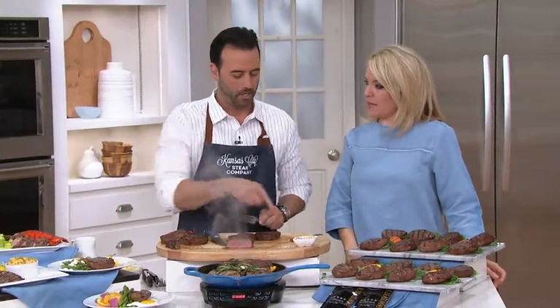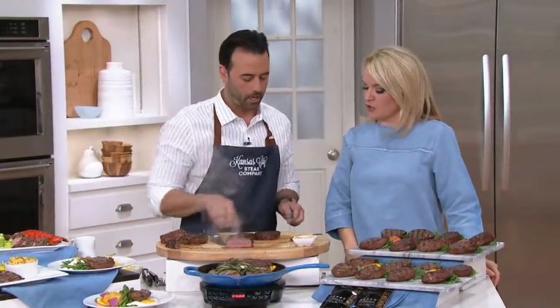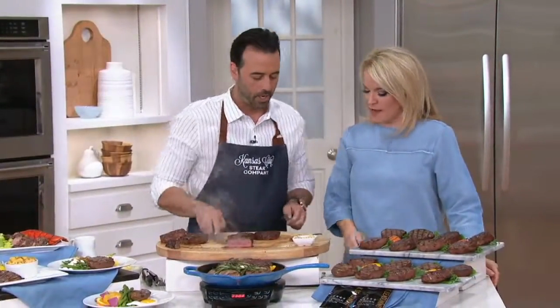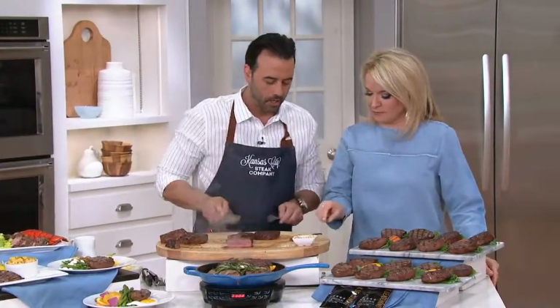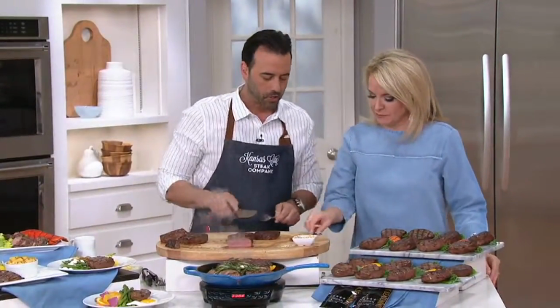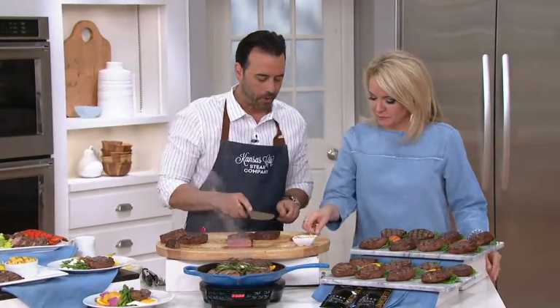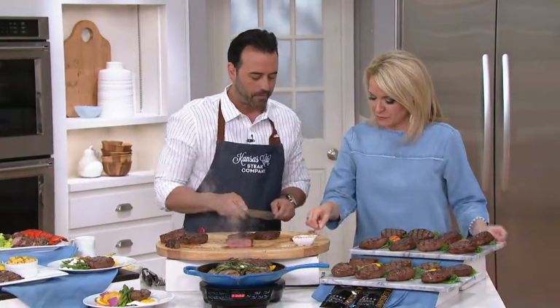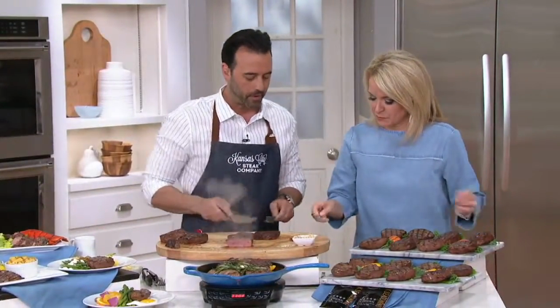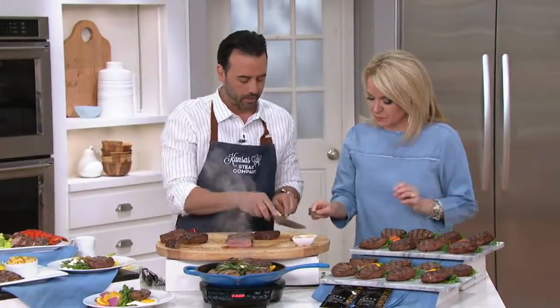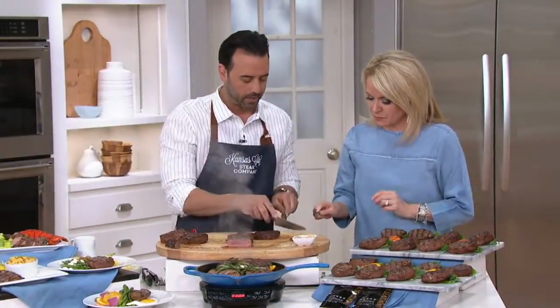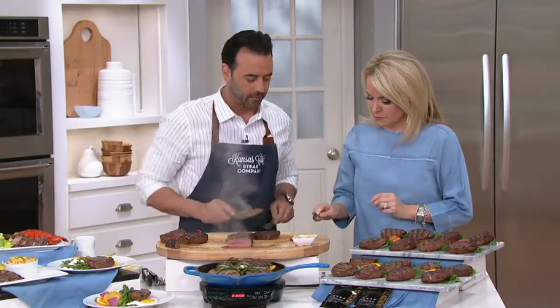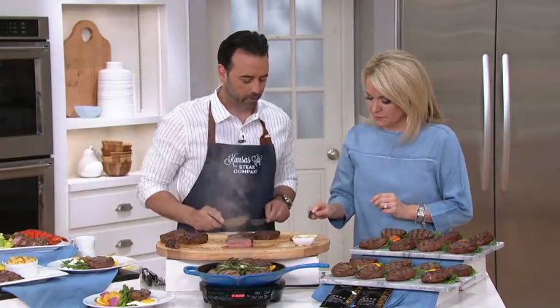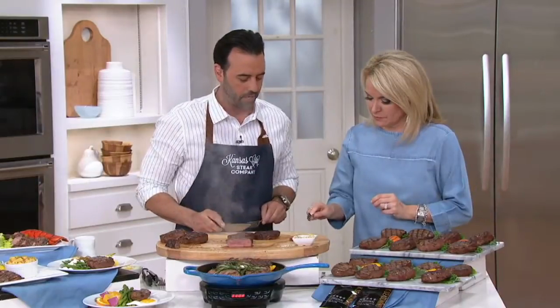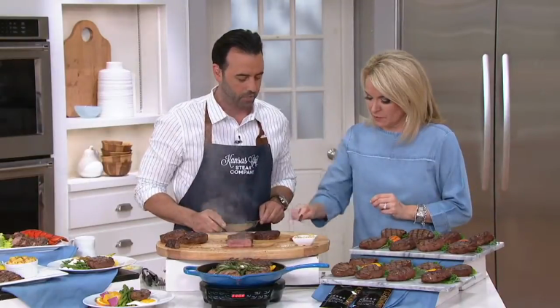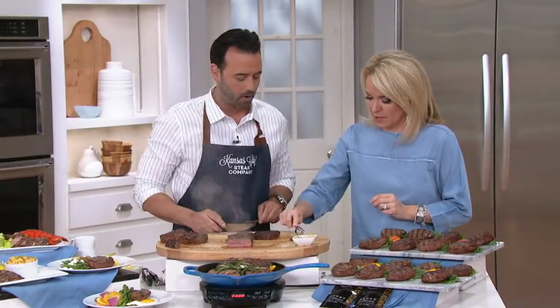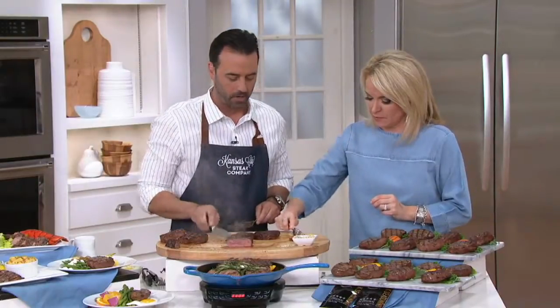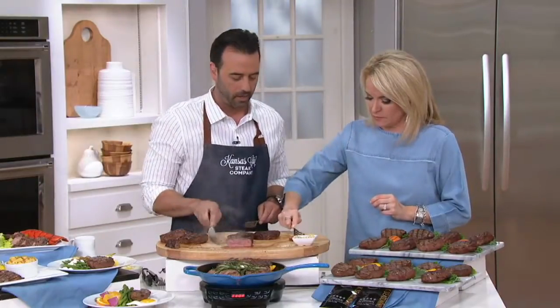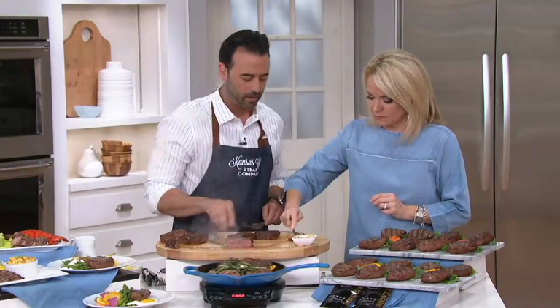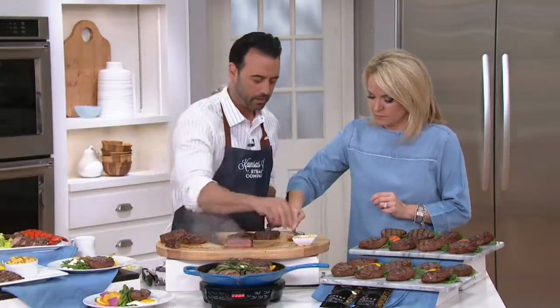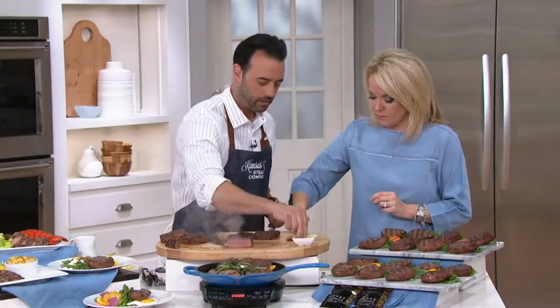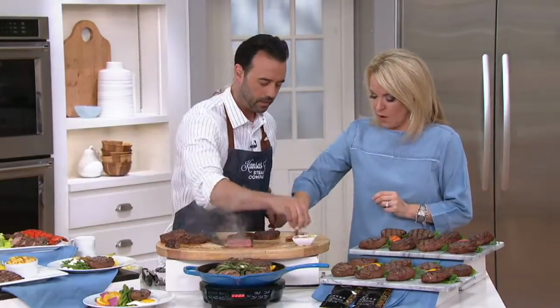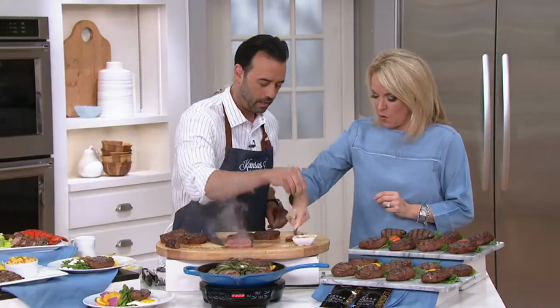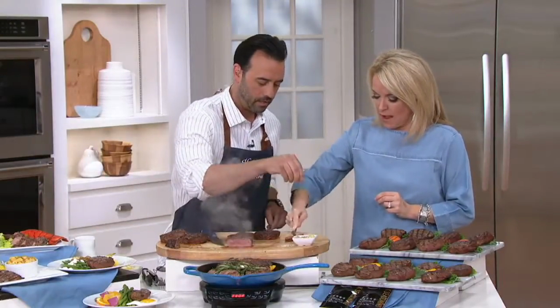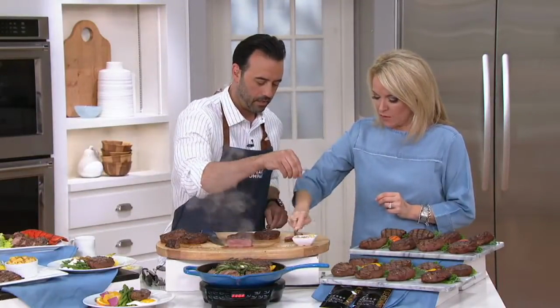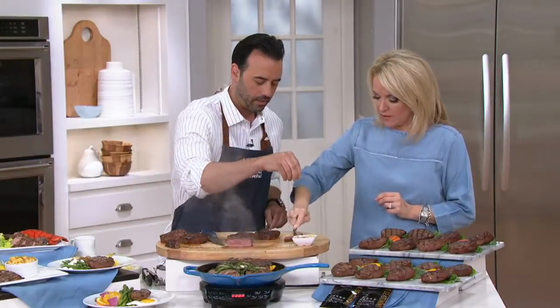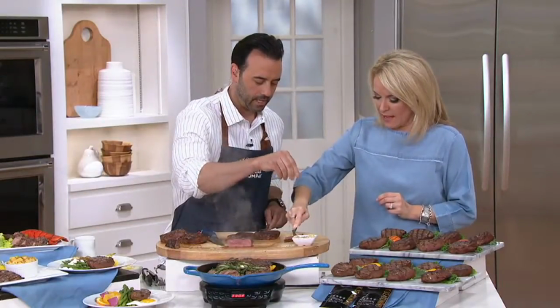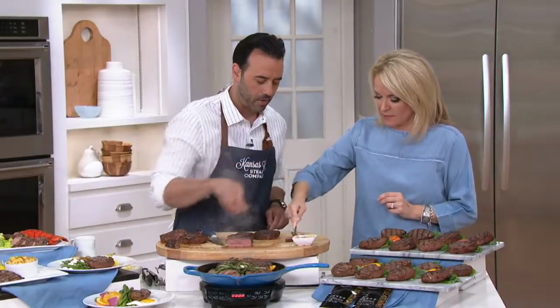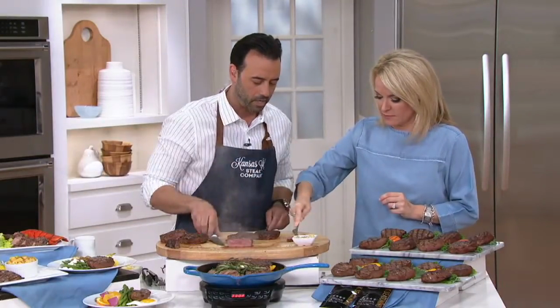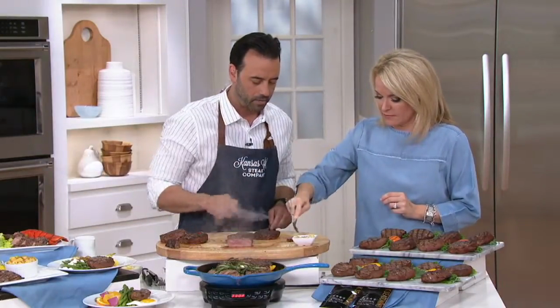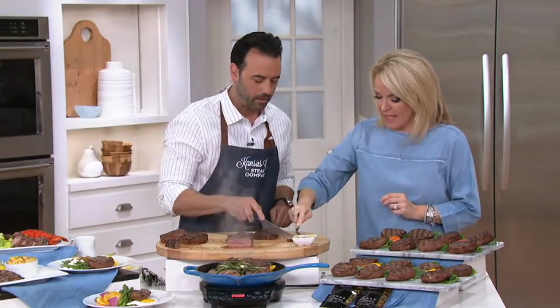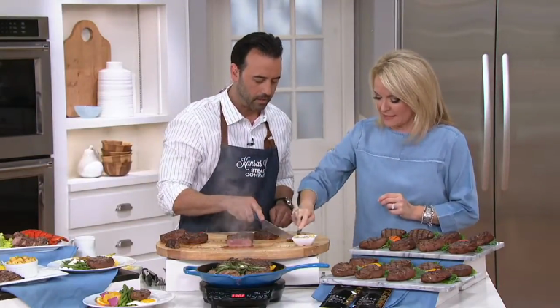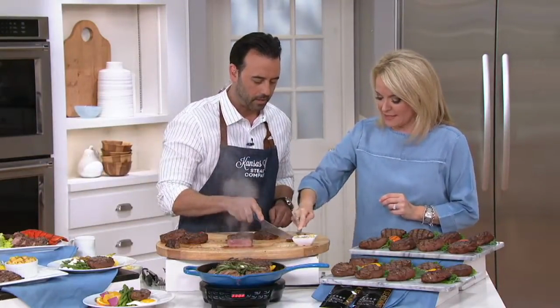Go ahead. This is fork tender, so just go in there. Oh wow, look at that — isn't that so tender? That's nice.